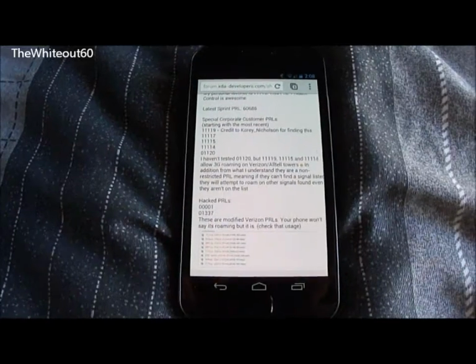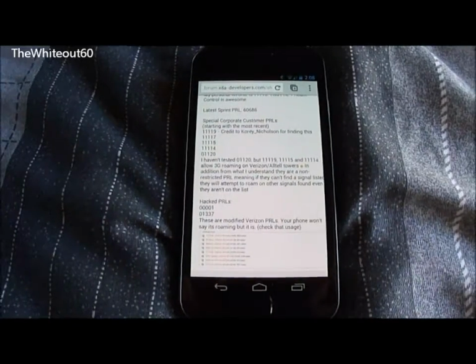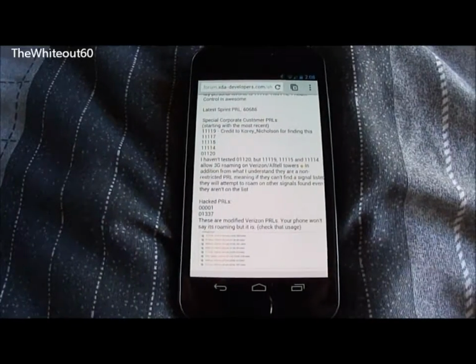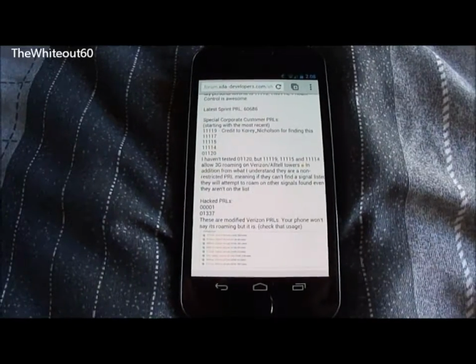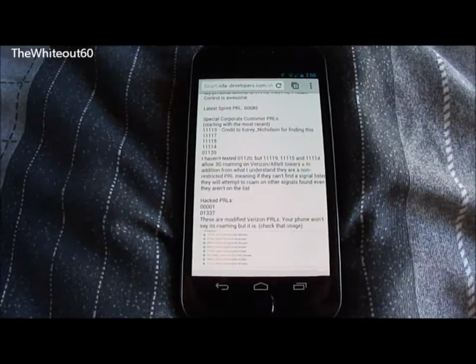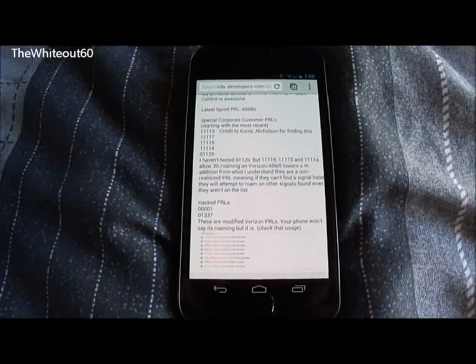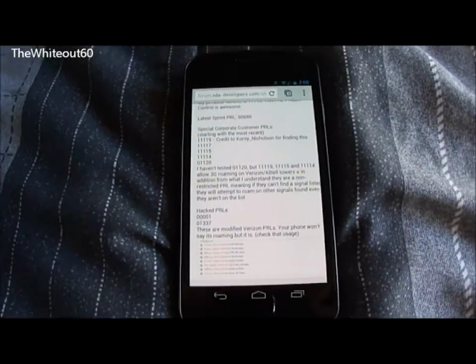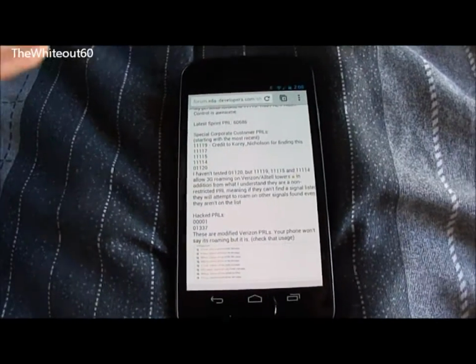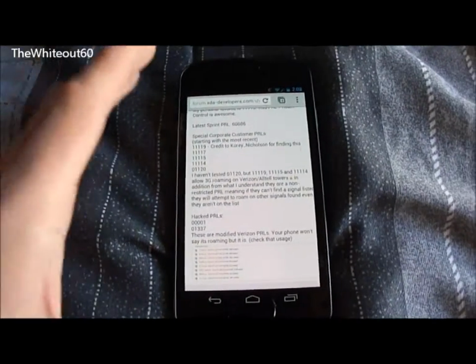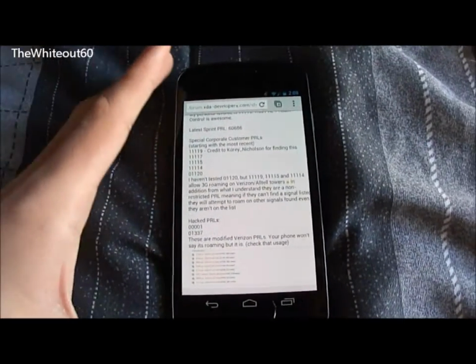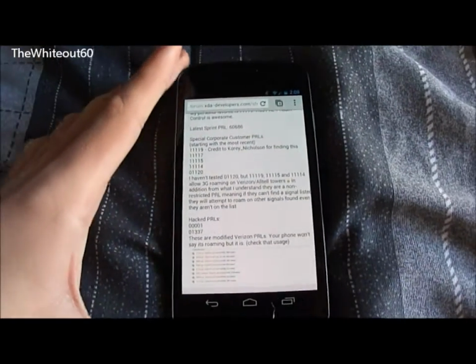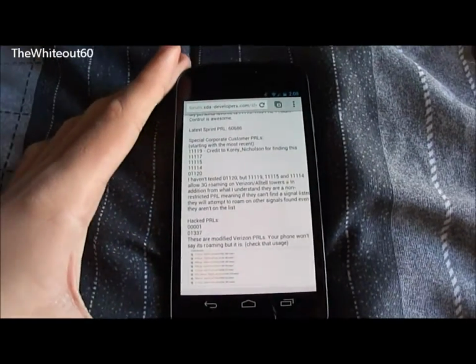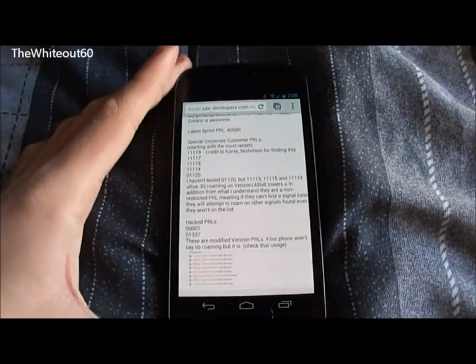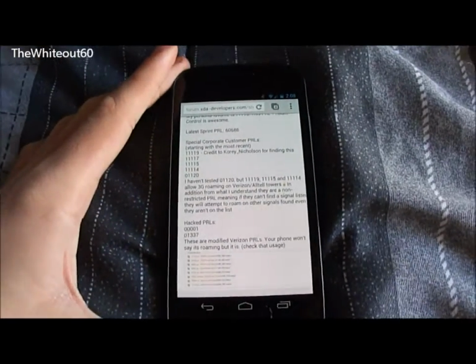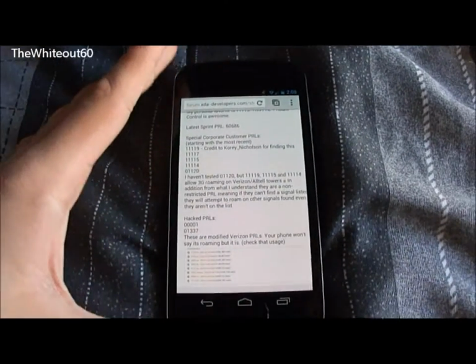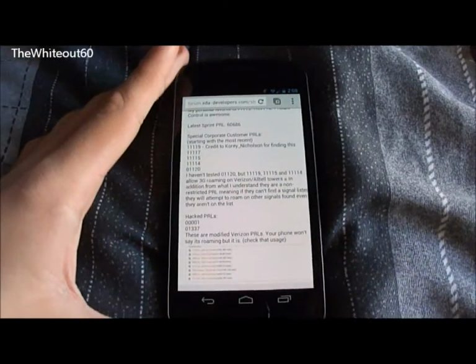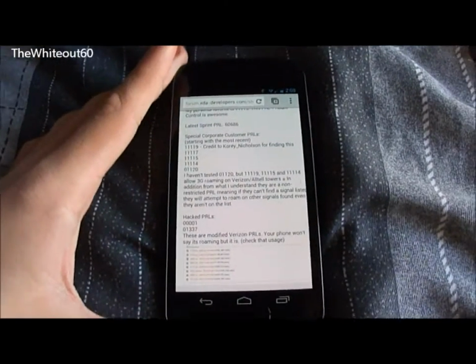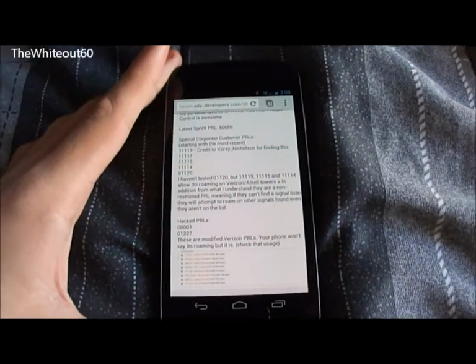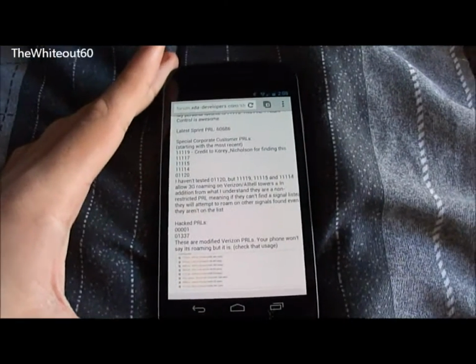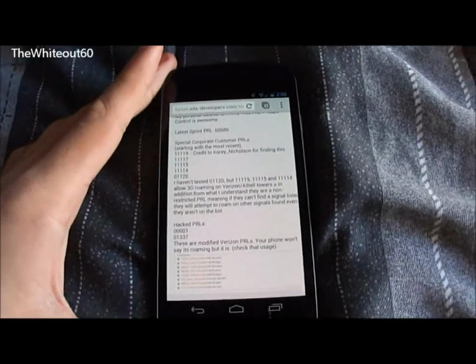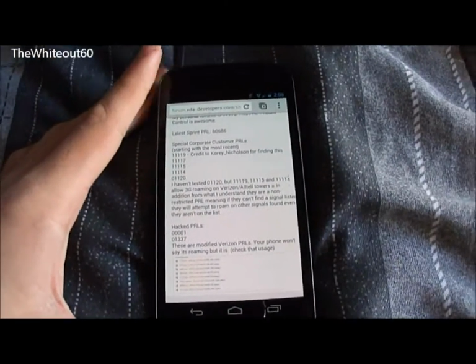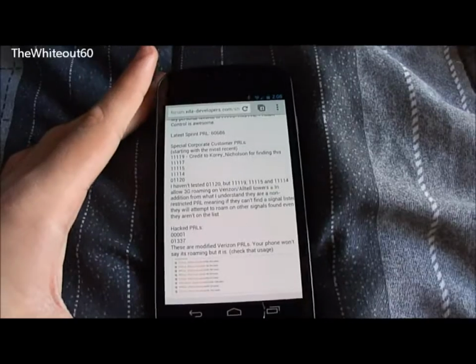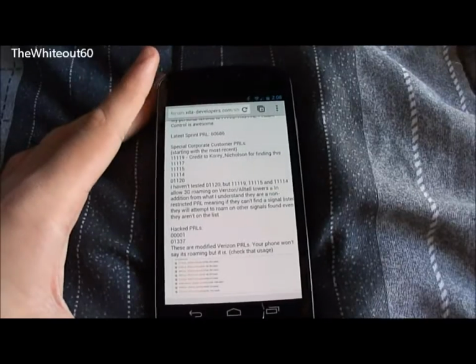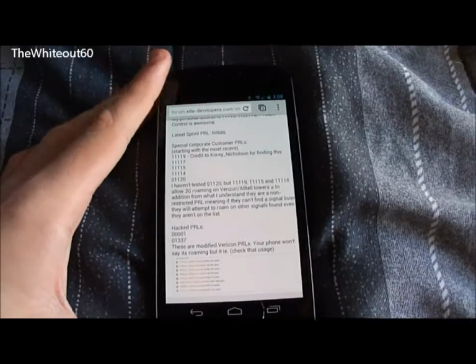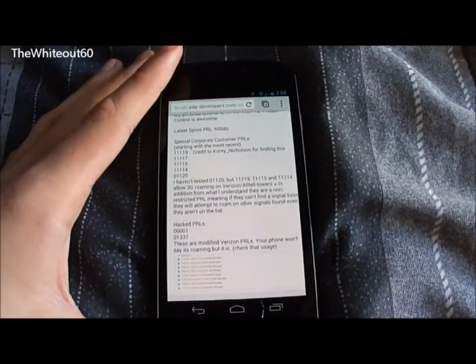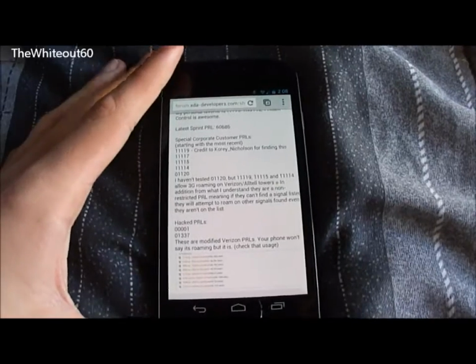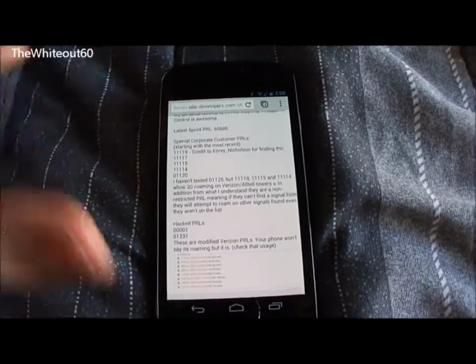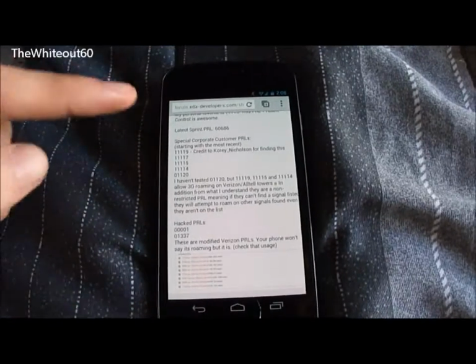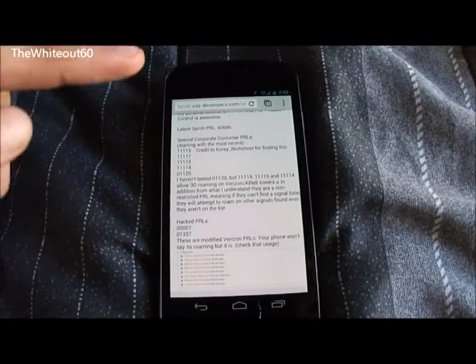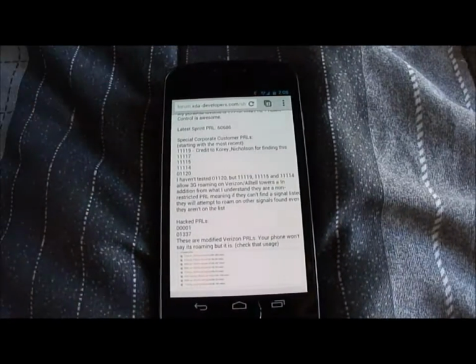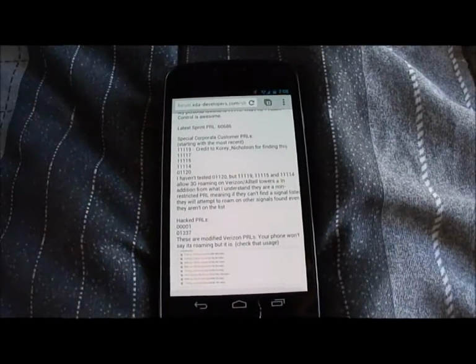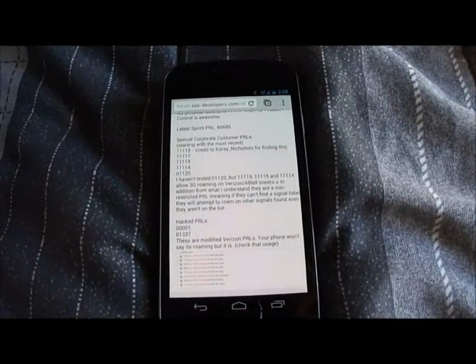Hey guys, it's Y060 here, and today I'm going to show you how to flash a different PRL to your Sprint Galaxy Nexus.